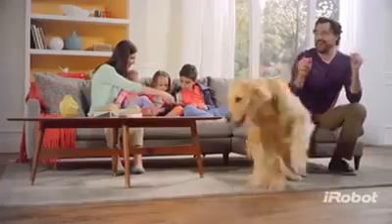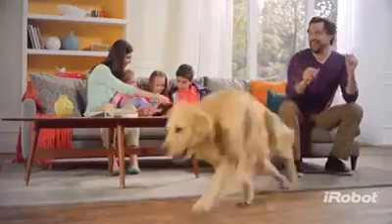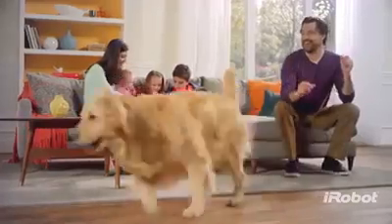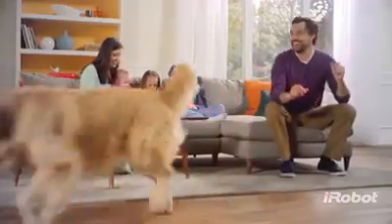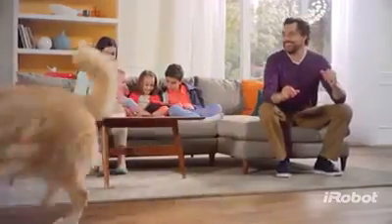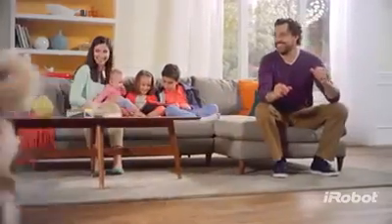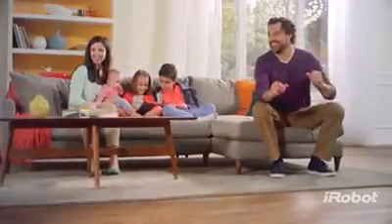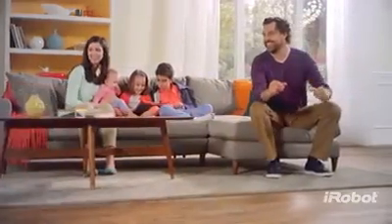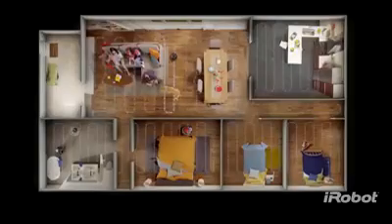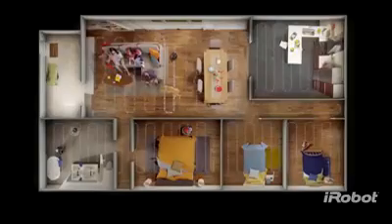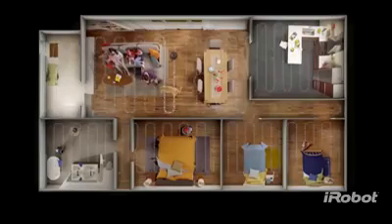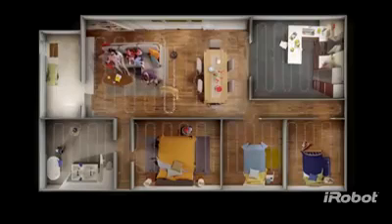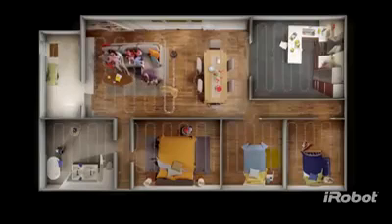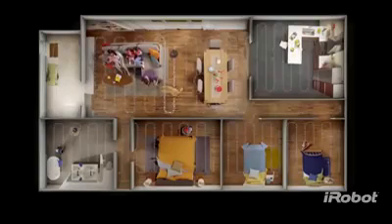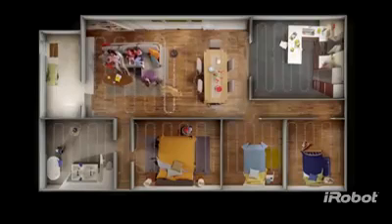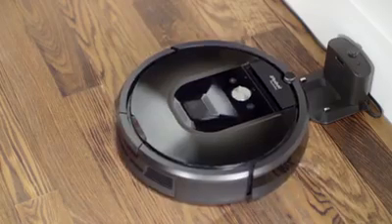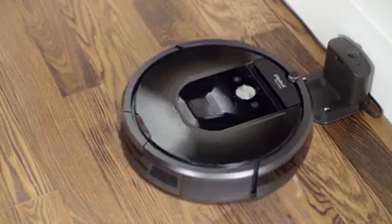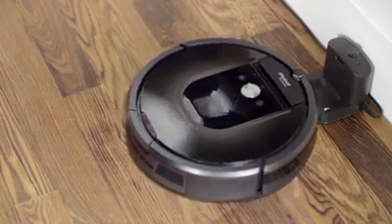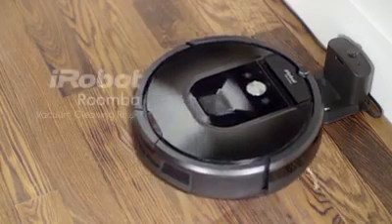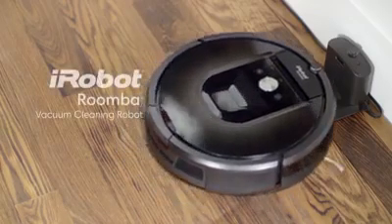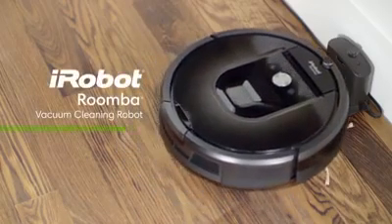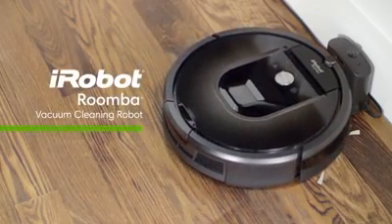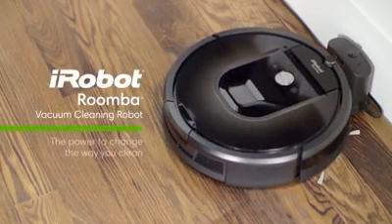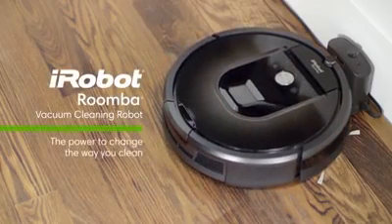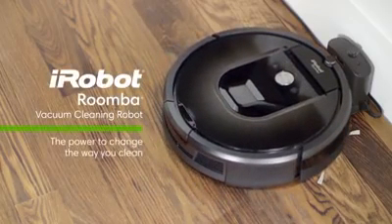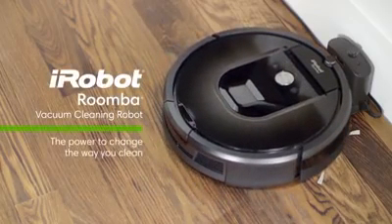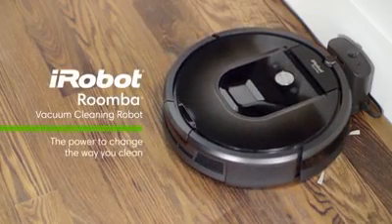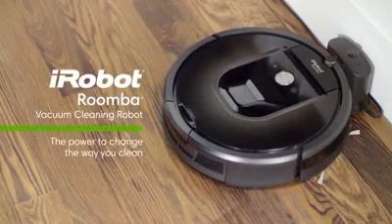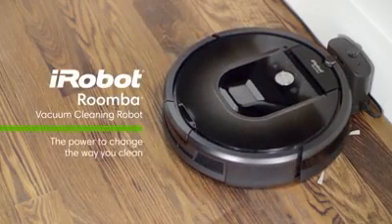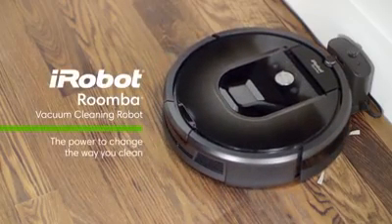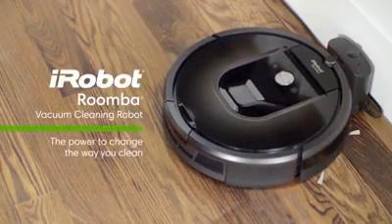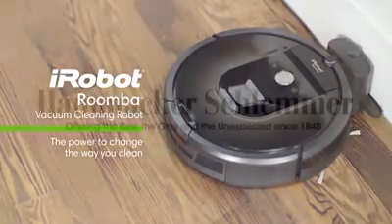Cleaner floors every day, all at the push of a button. The Roomba 900 Series — the power to change the way you clean.